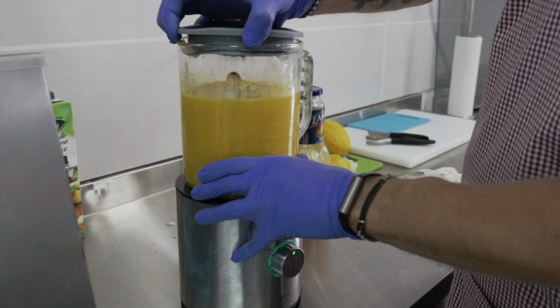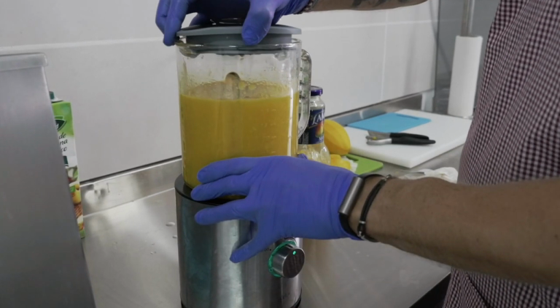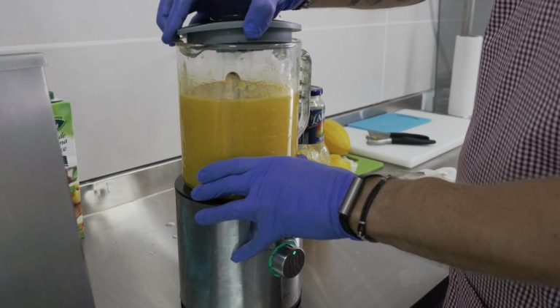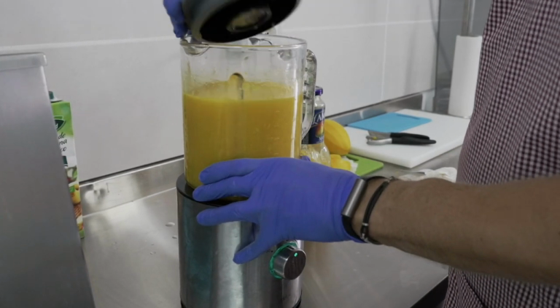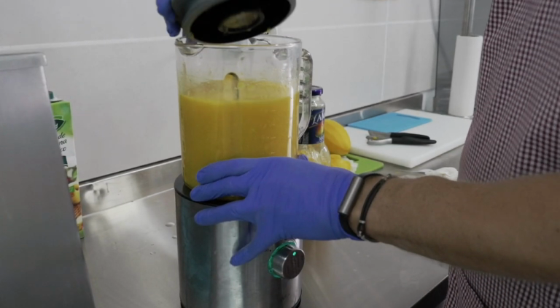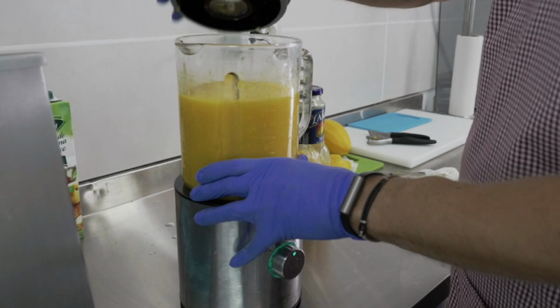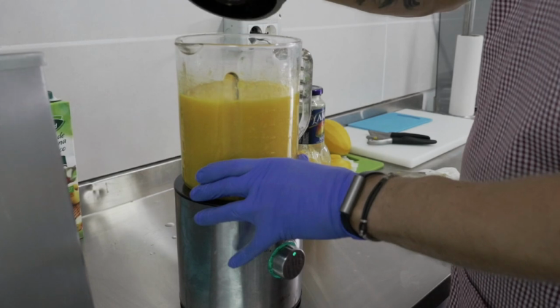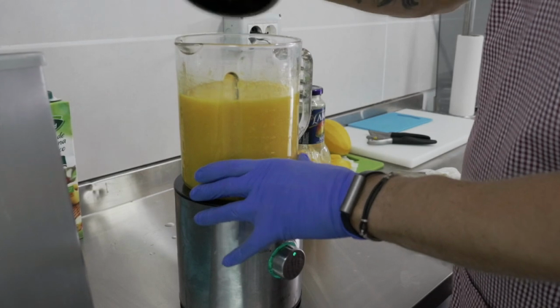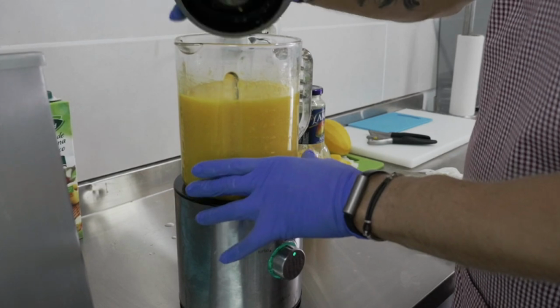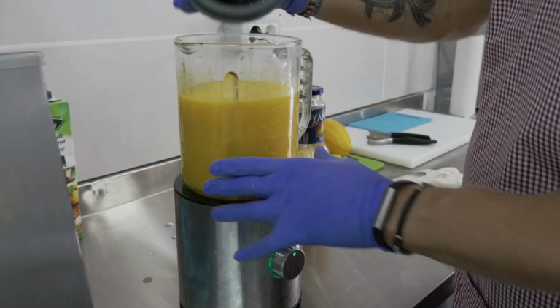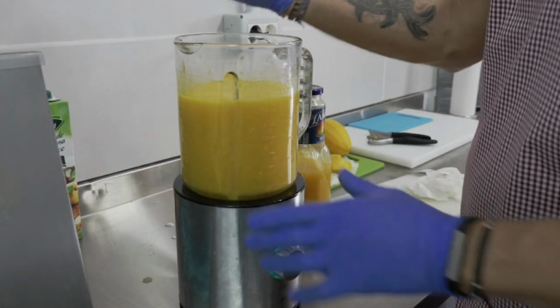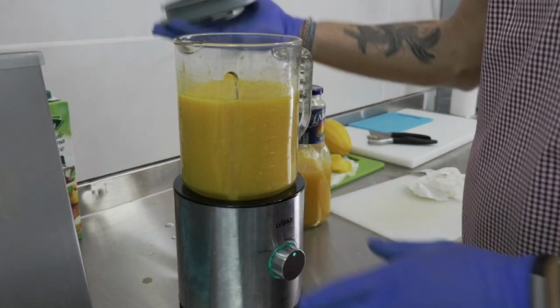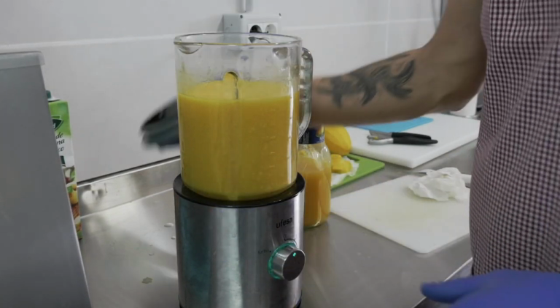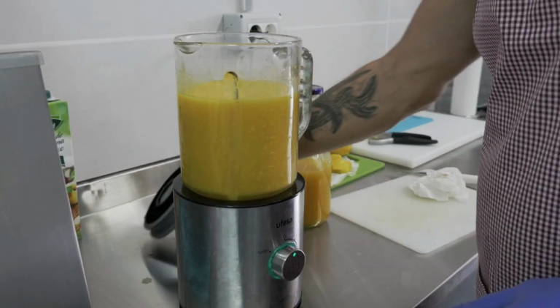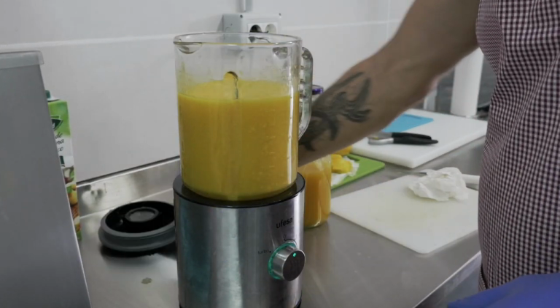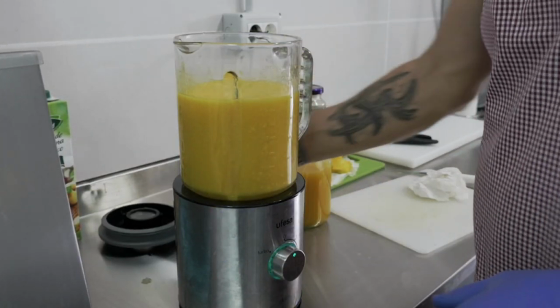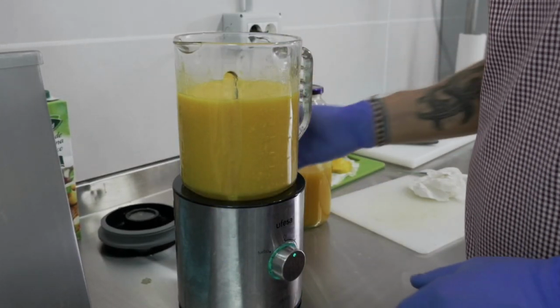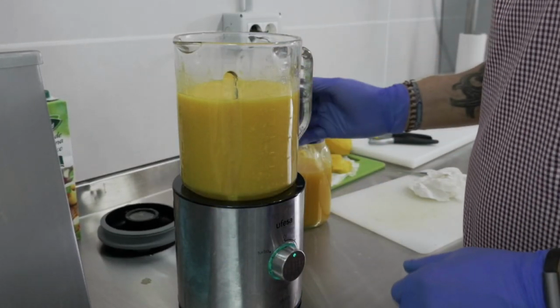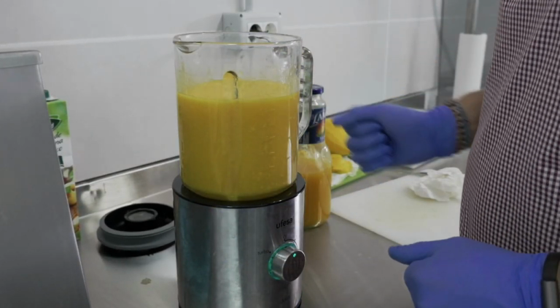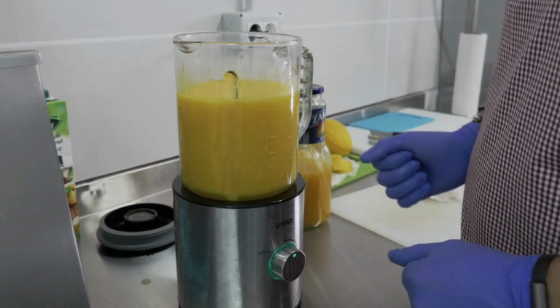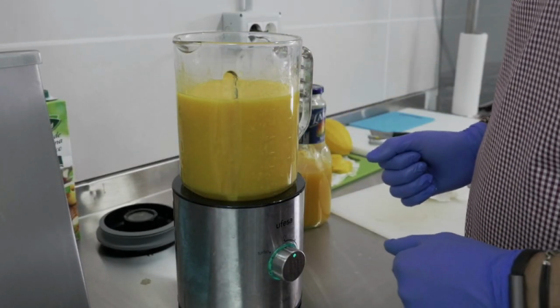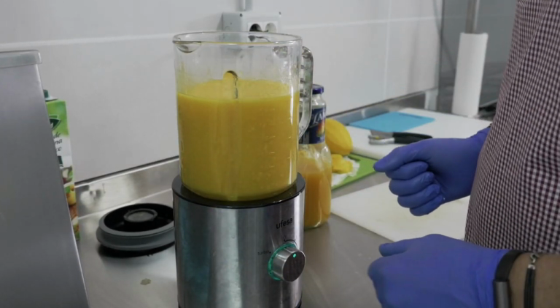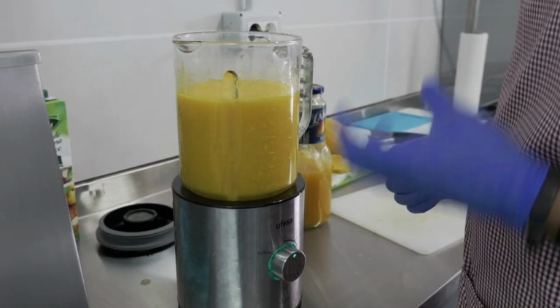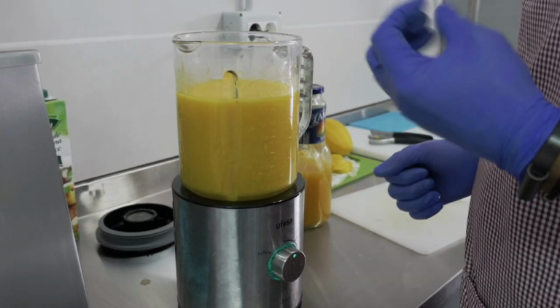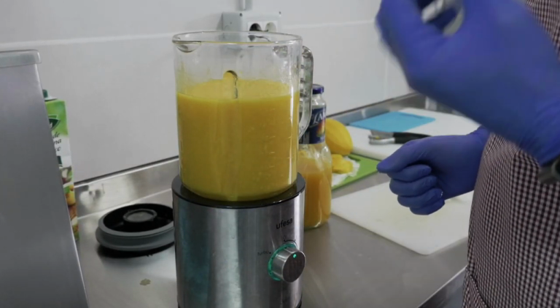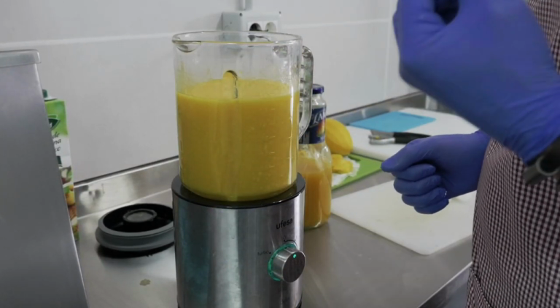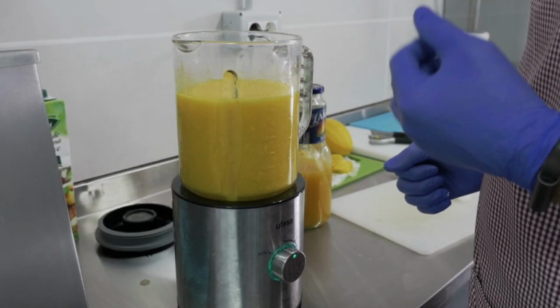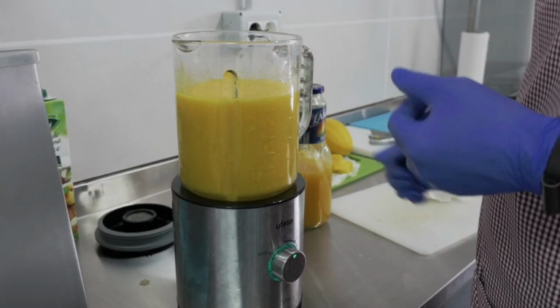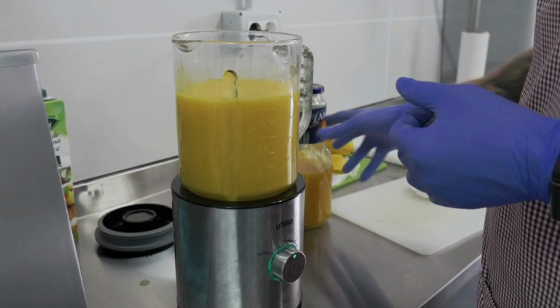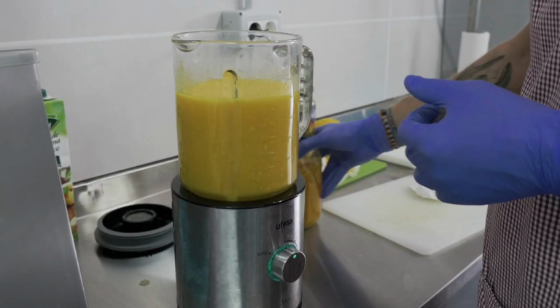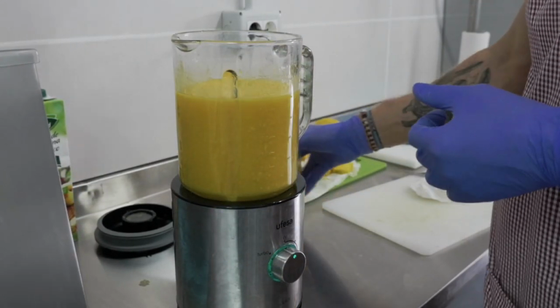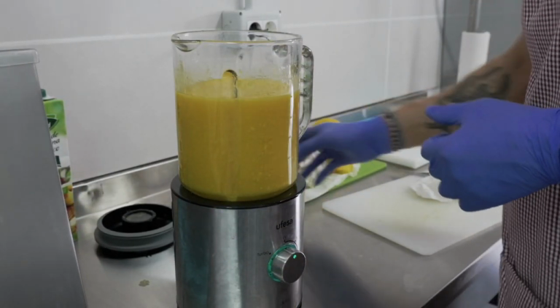Don't blend it too well. I really like to feel the texture of the mangoes.